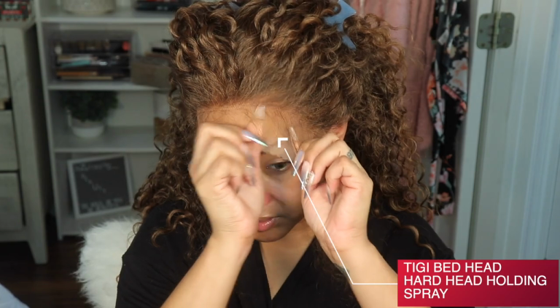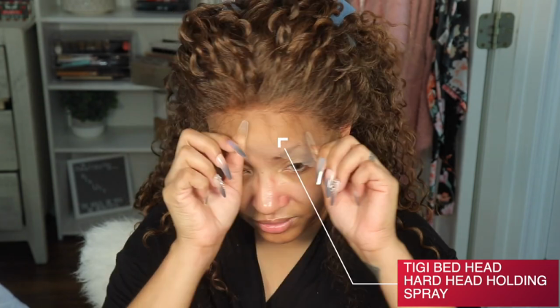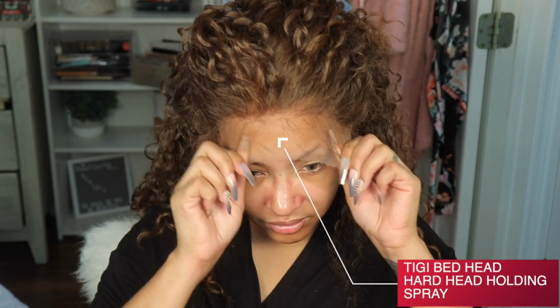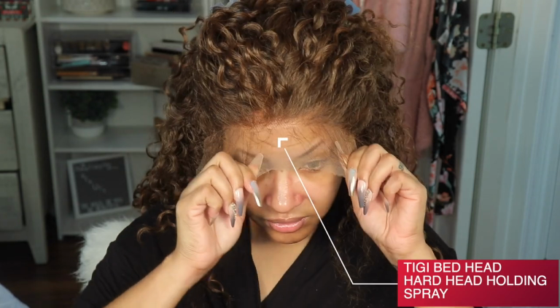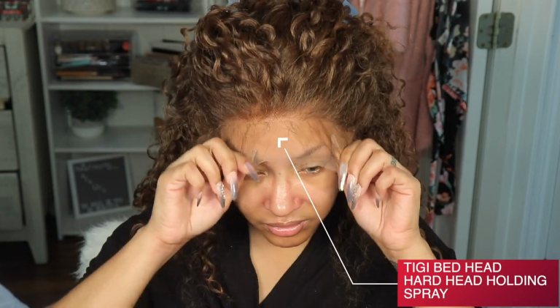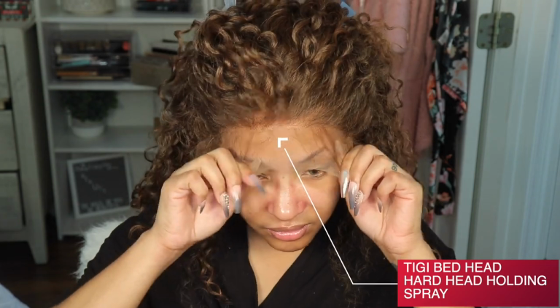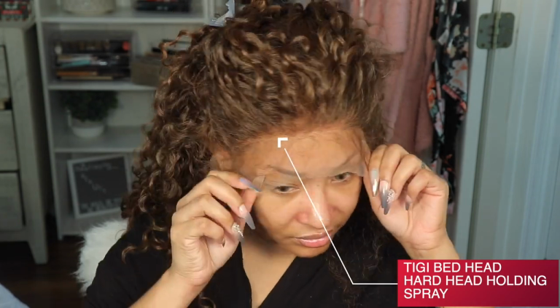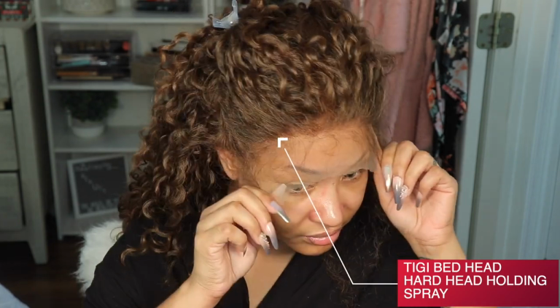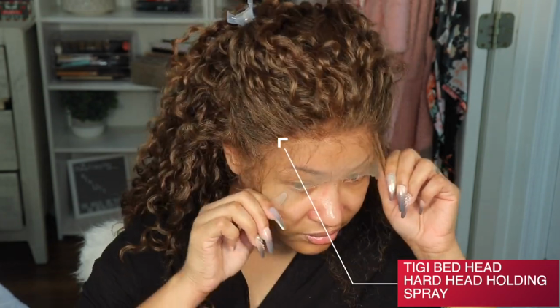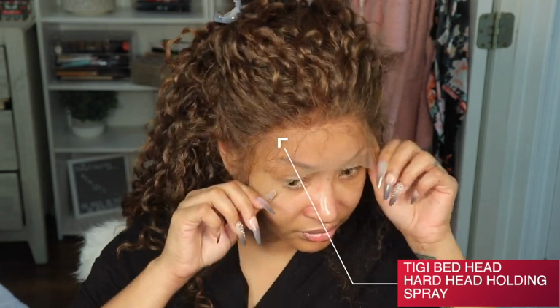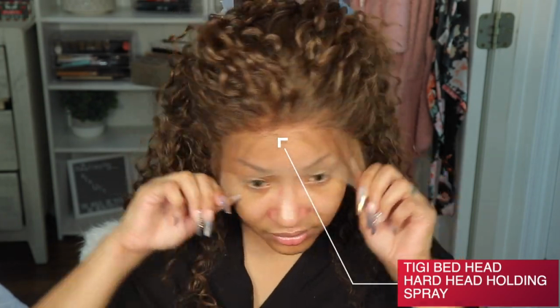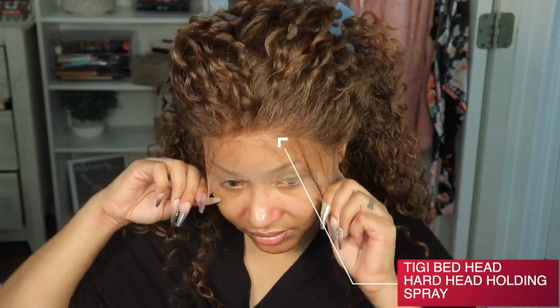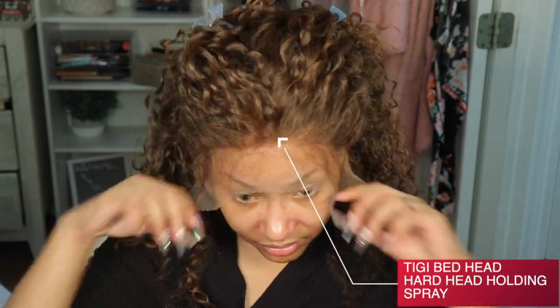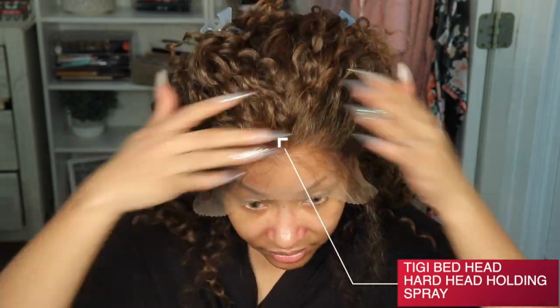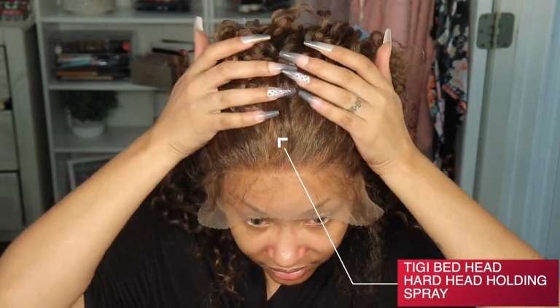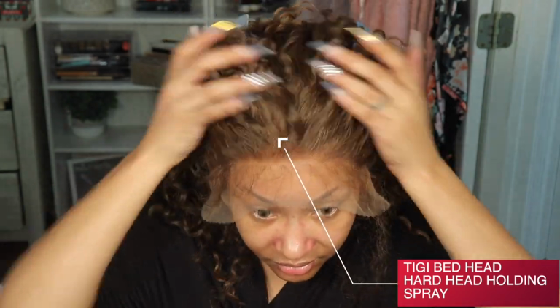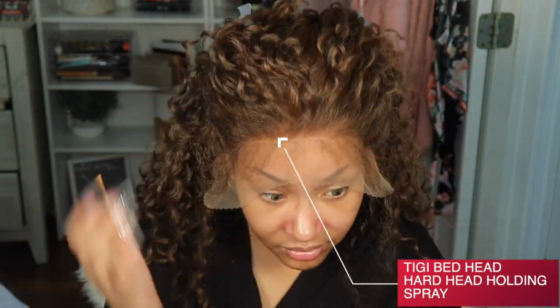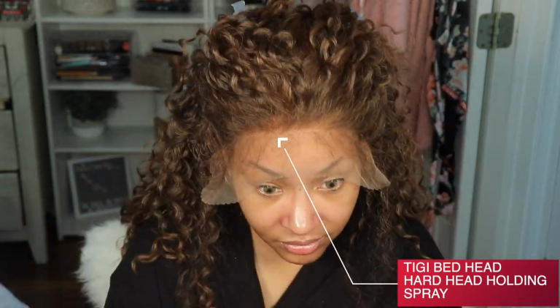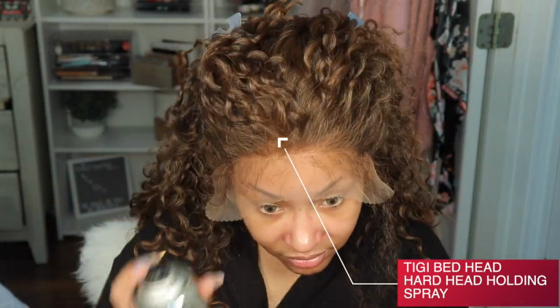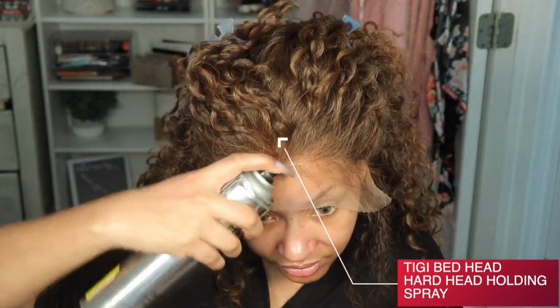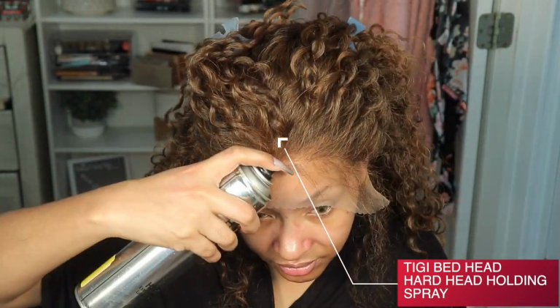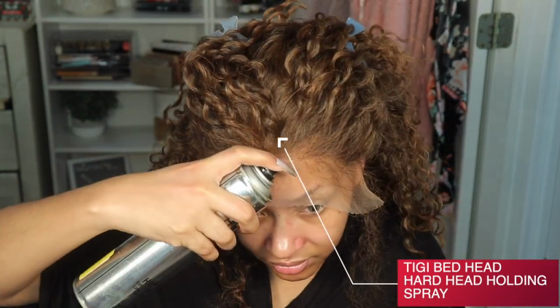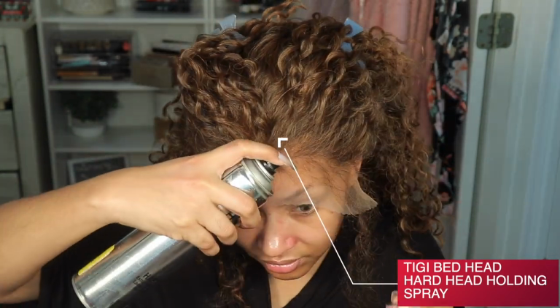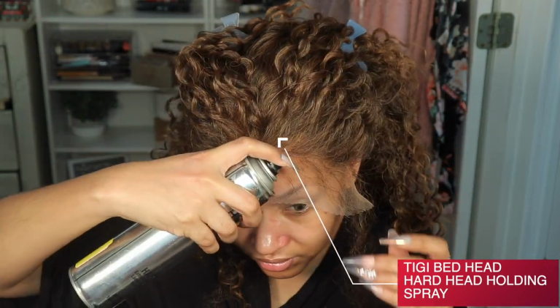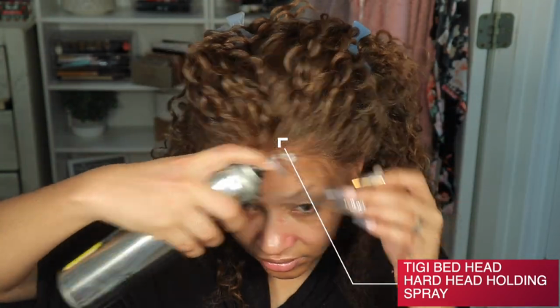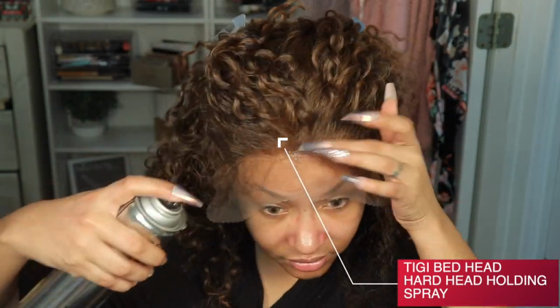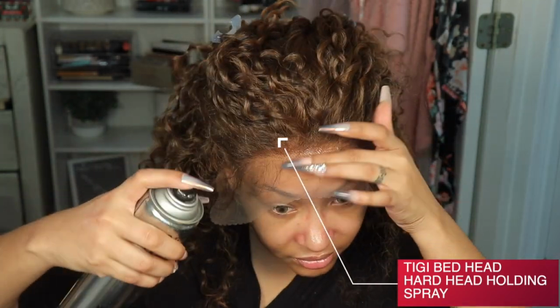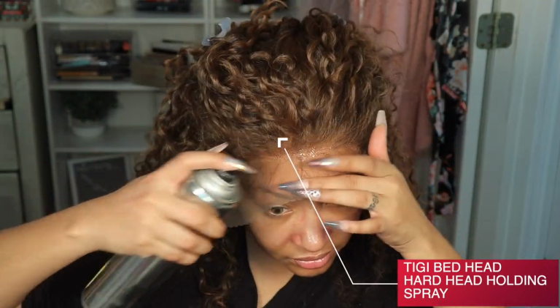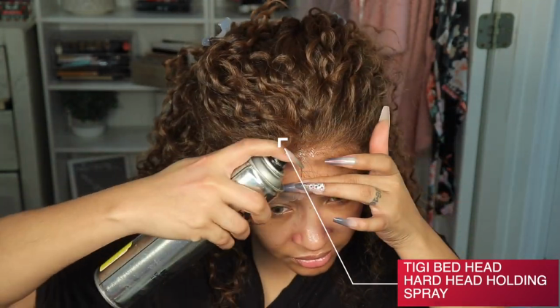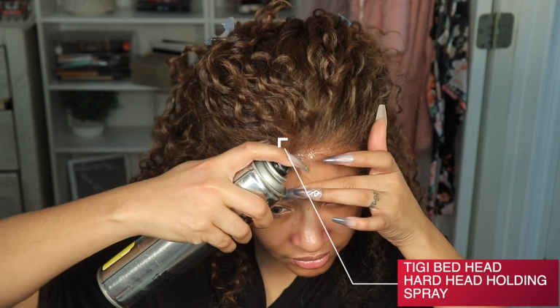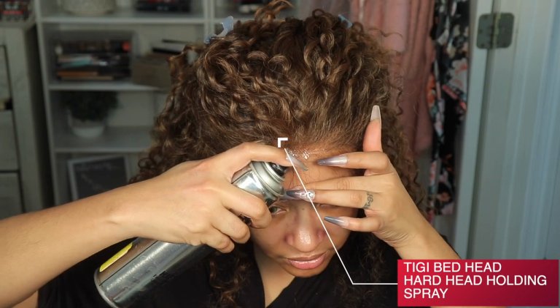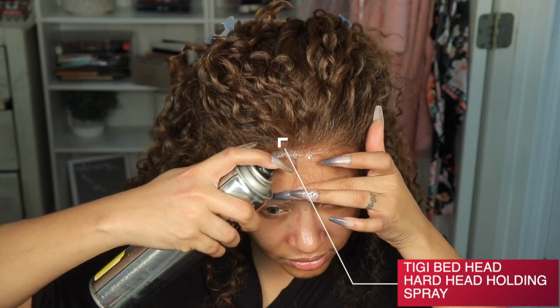Now if you're interested in any more detail specs and all that good stuff about this unit, then please continue to watch and I will see you lovebugs in the outro.